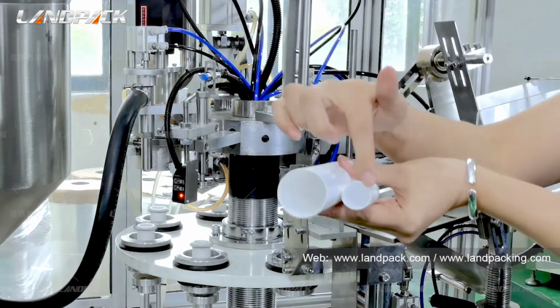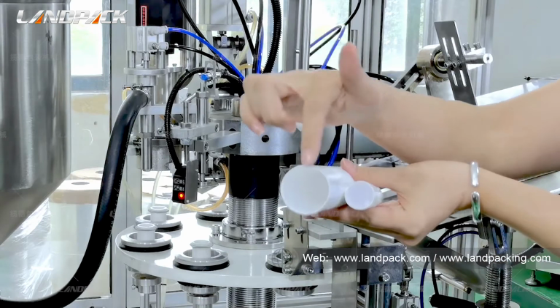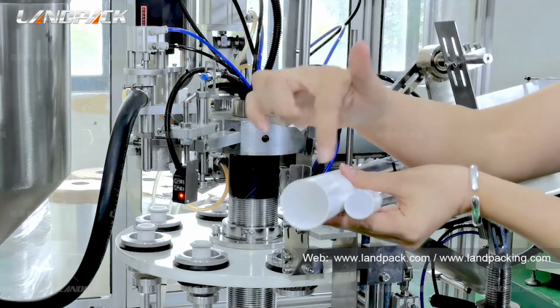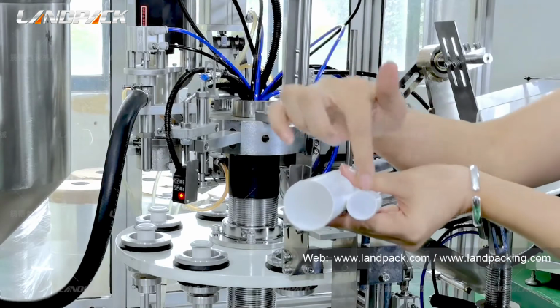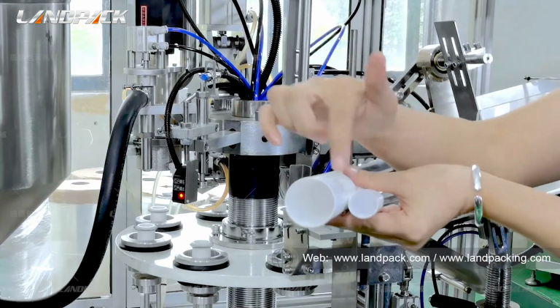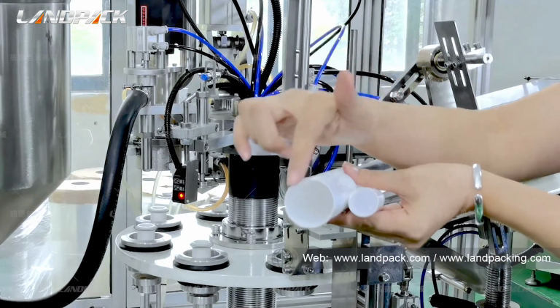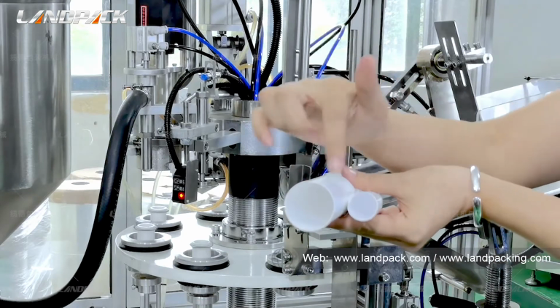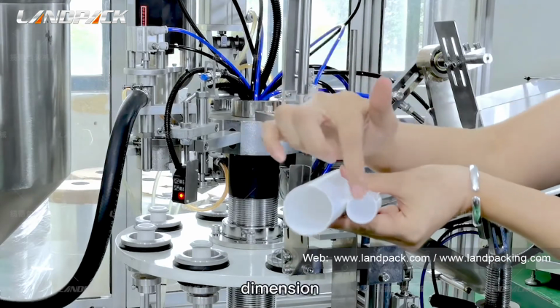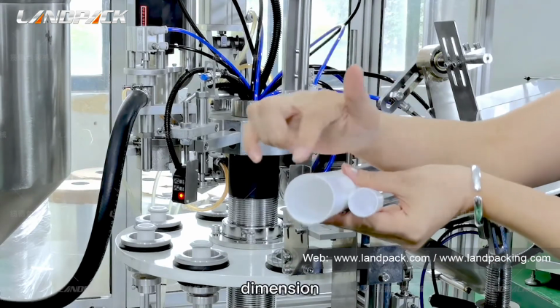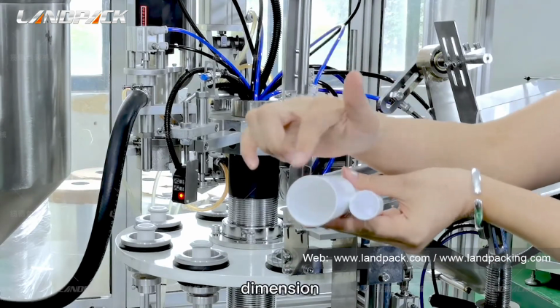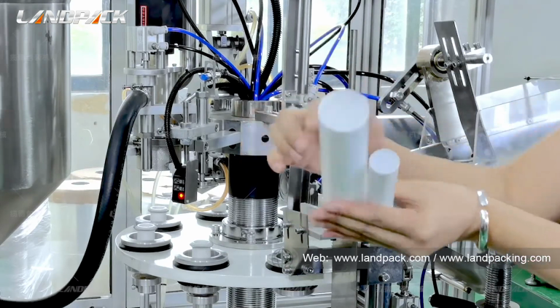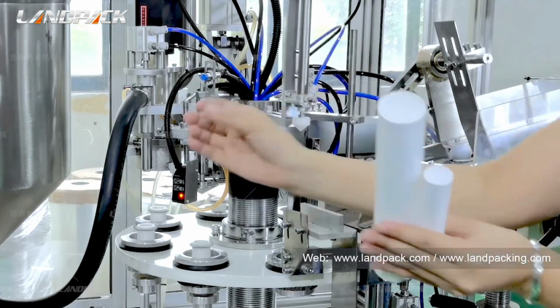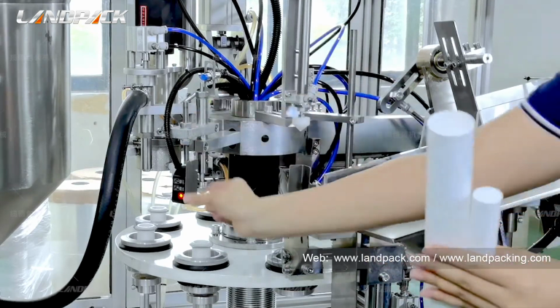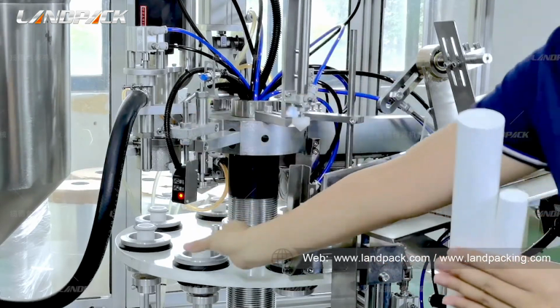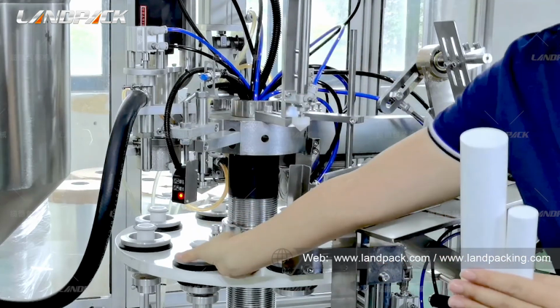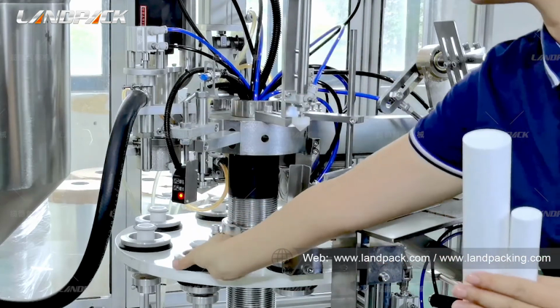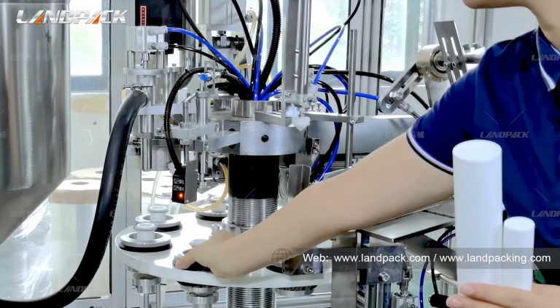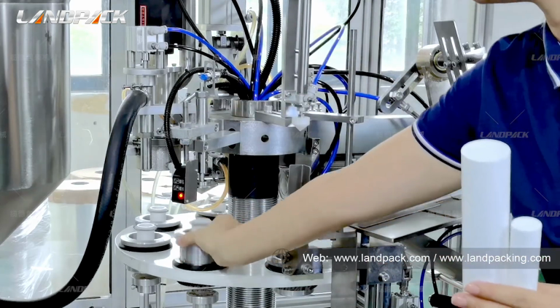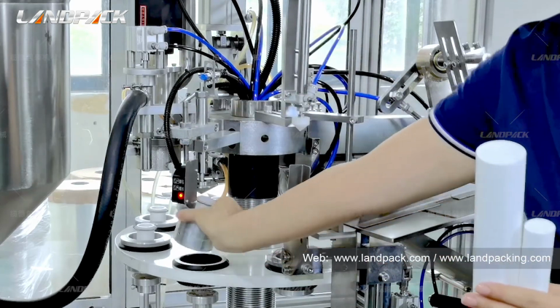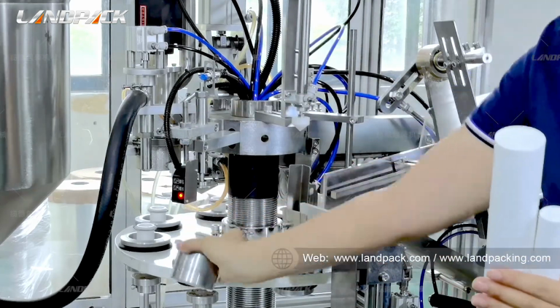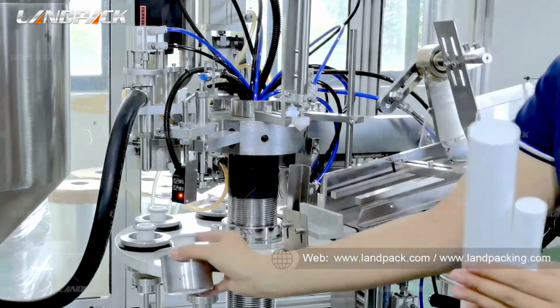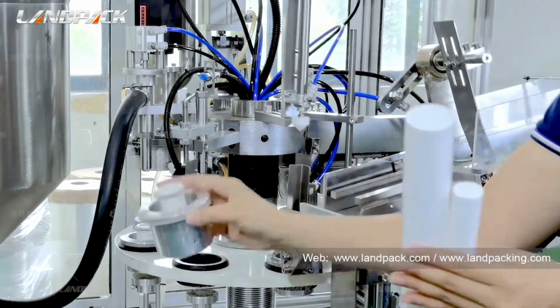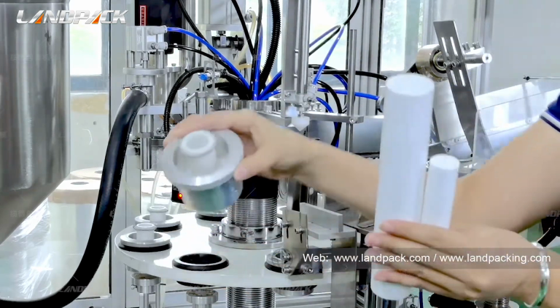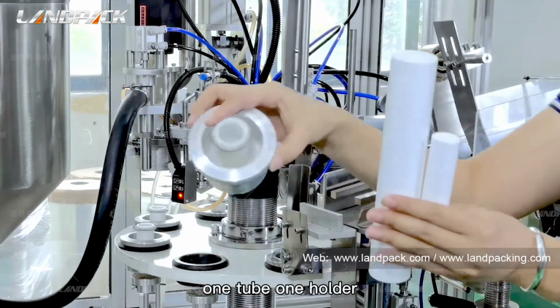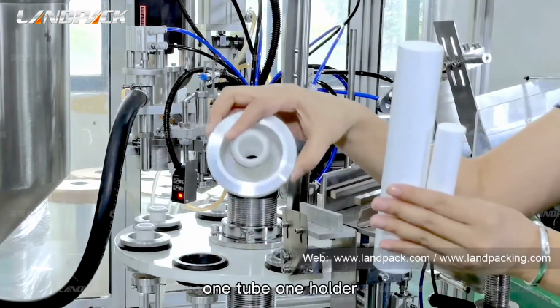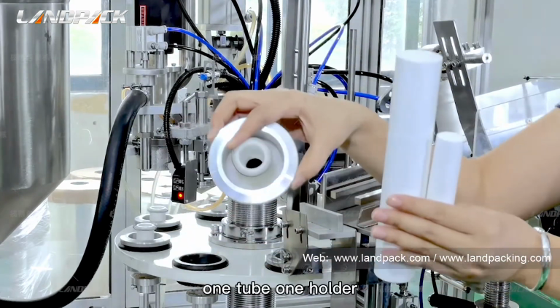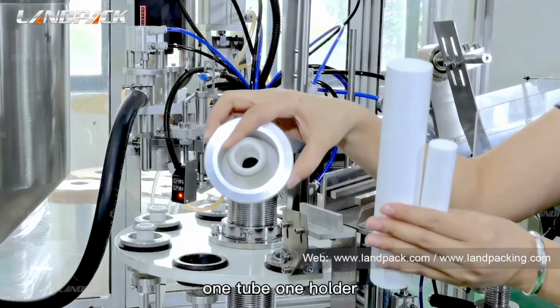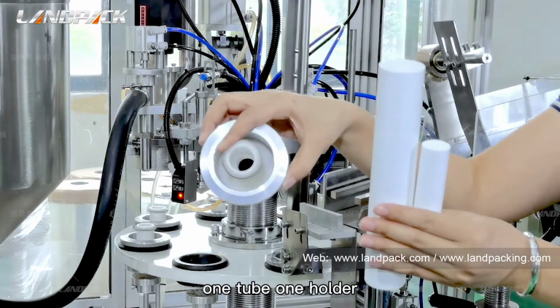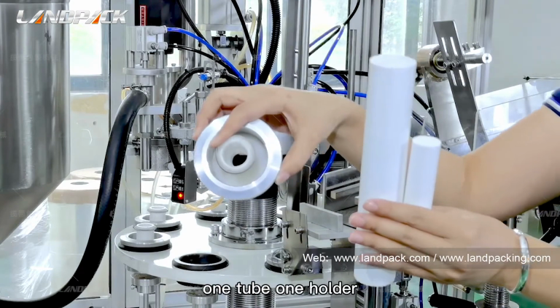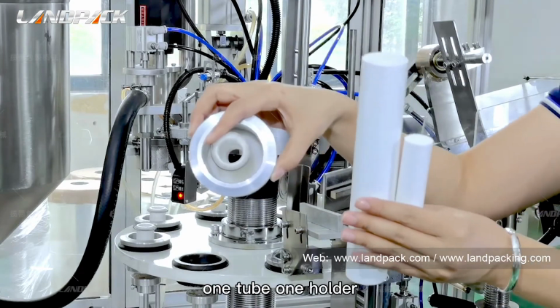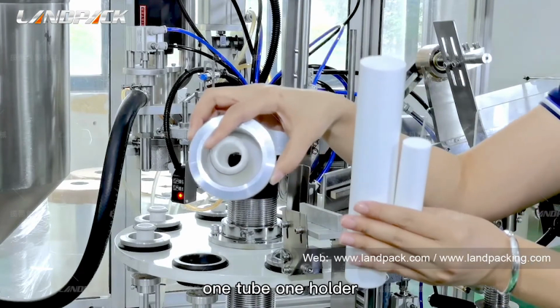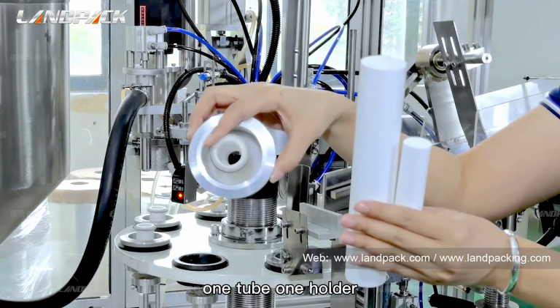For different tube dimensions, it is one tube, one holder.